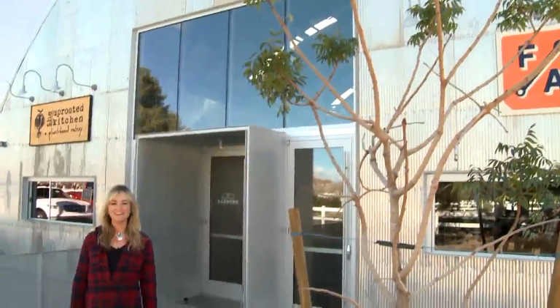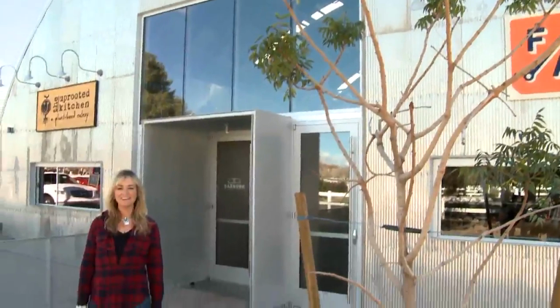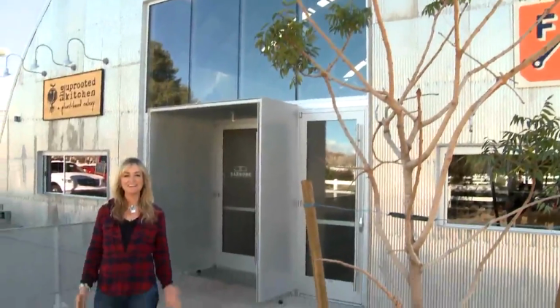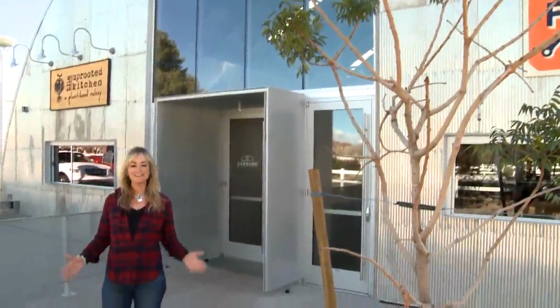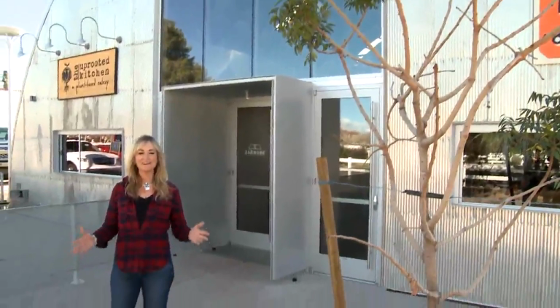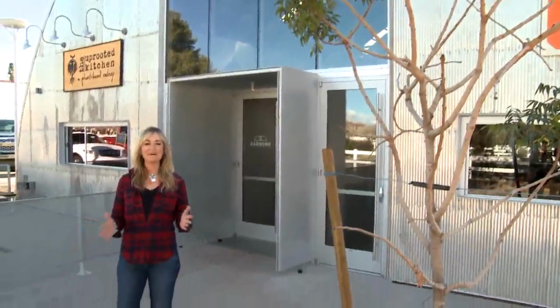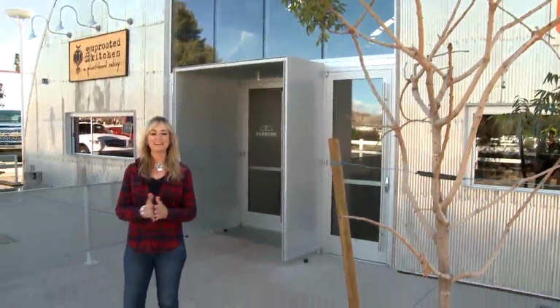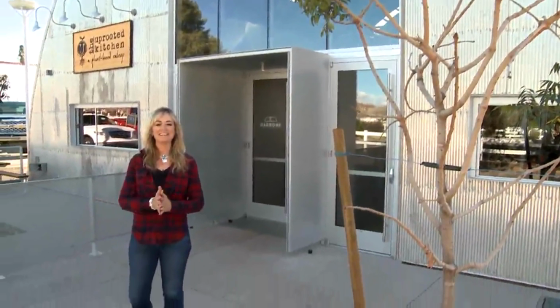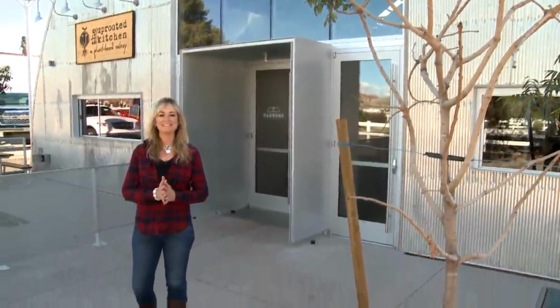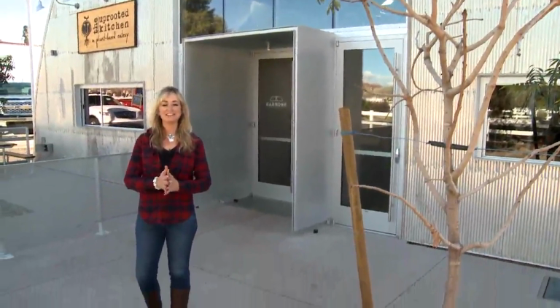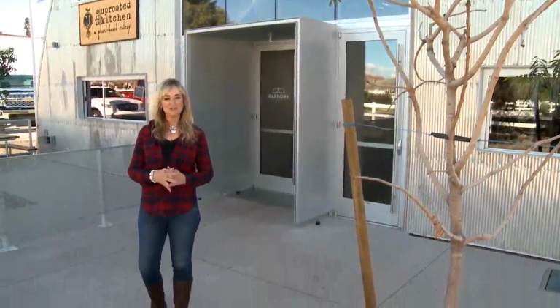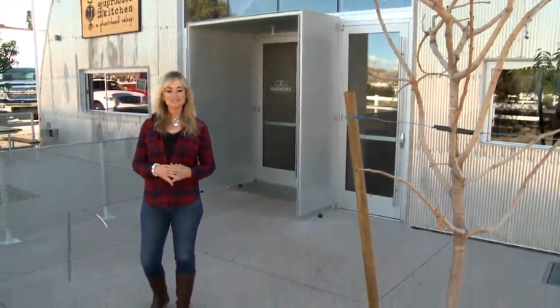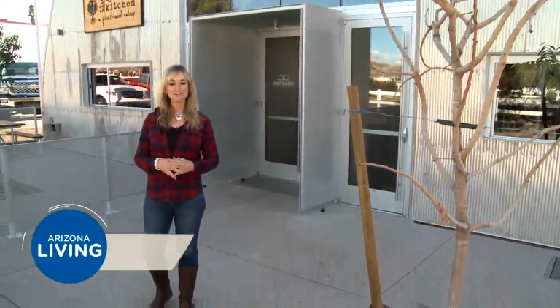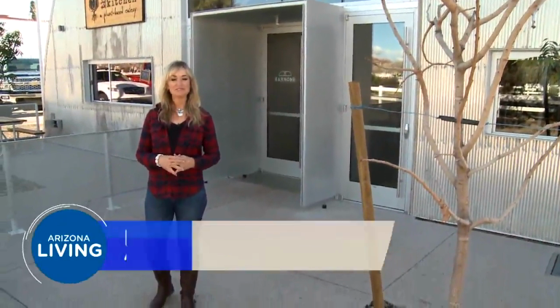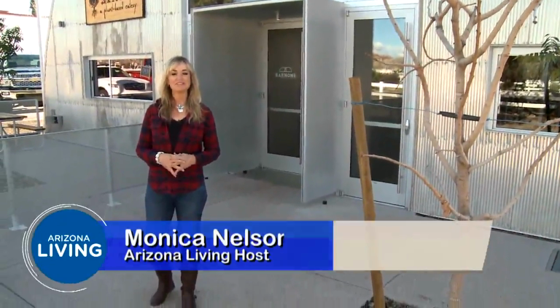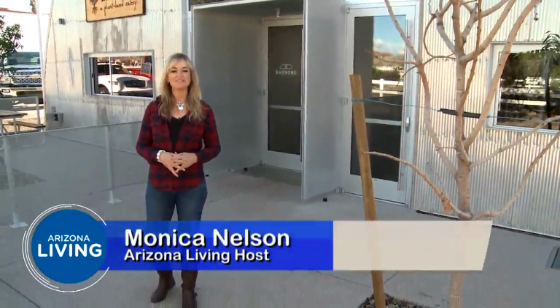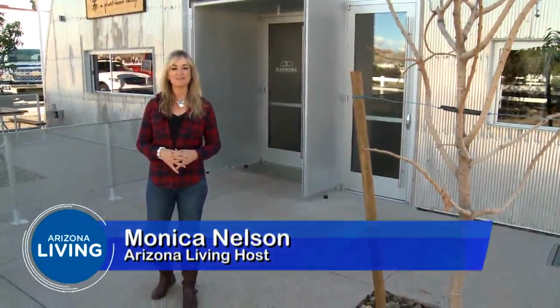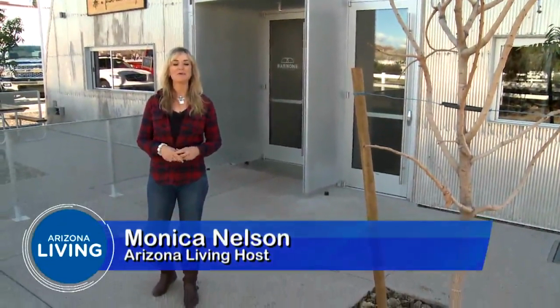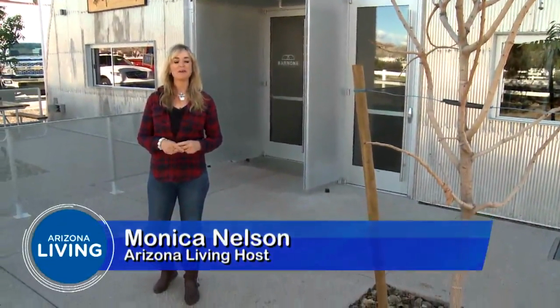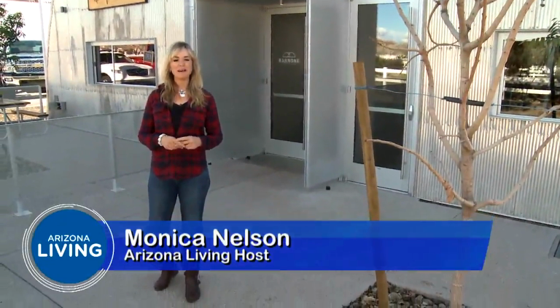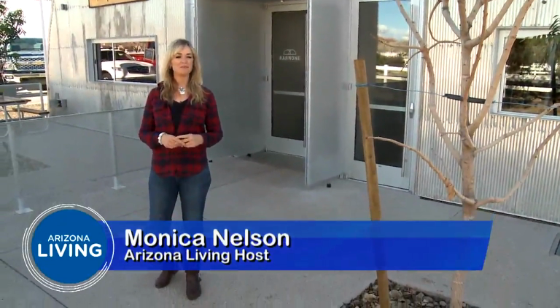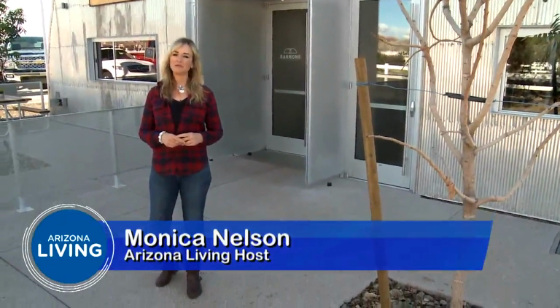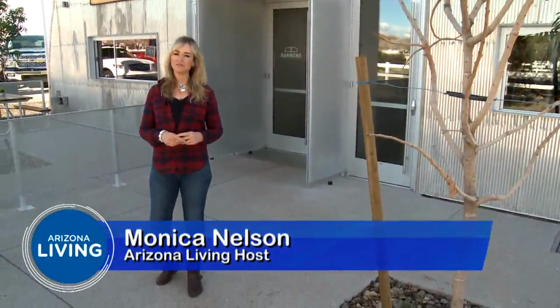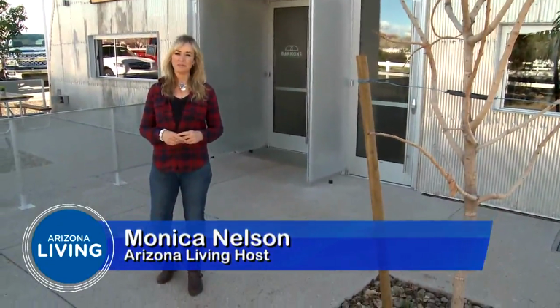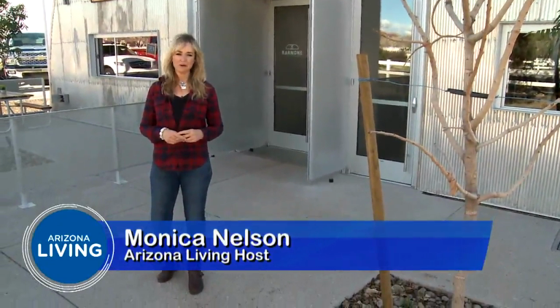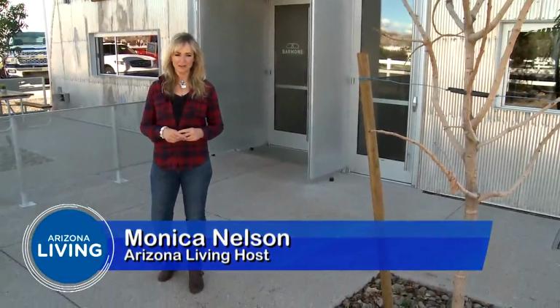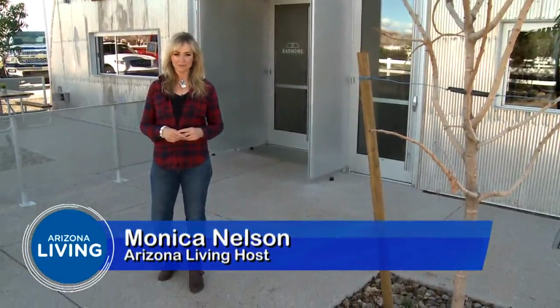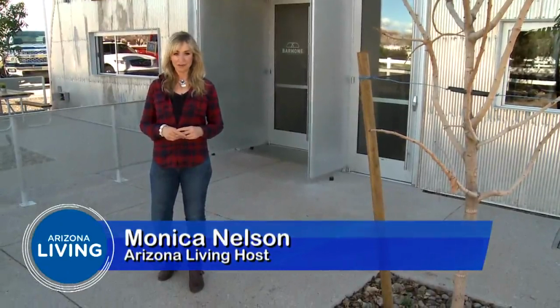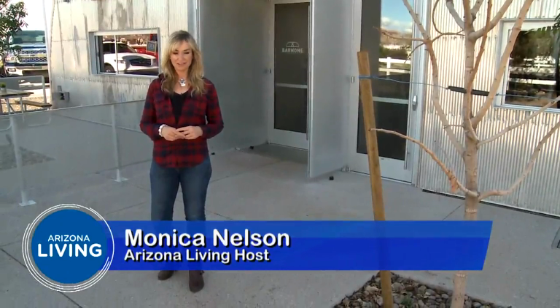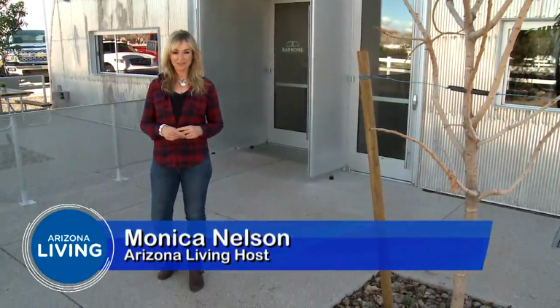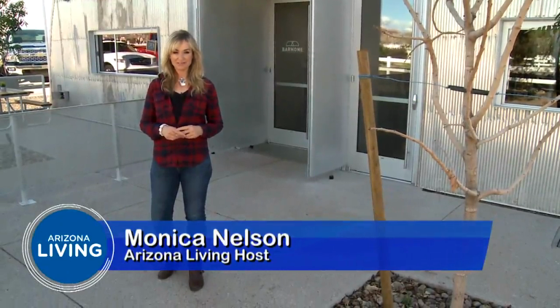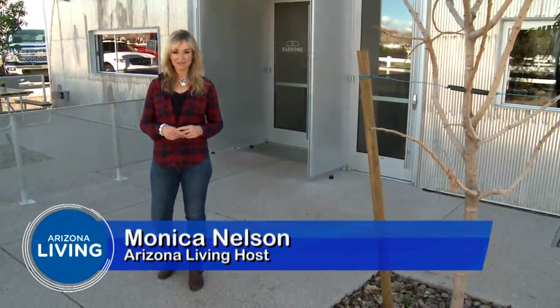Hello, I'm Monica Nelson, host of Arizona Living, where we help you live a better life right here in Arizona.